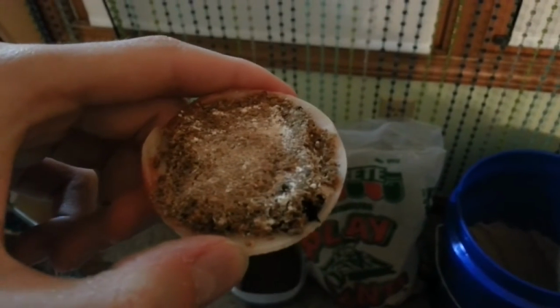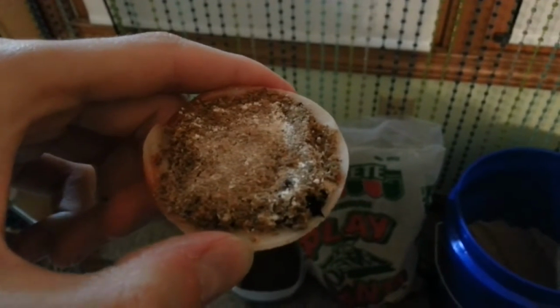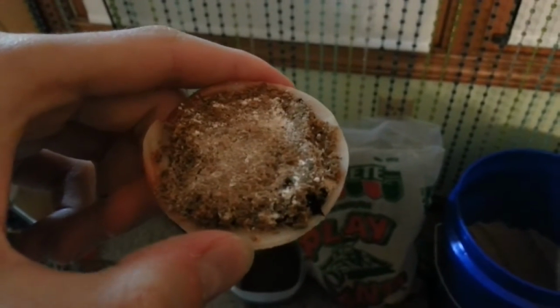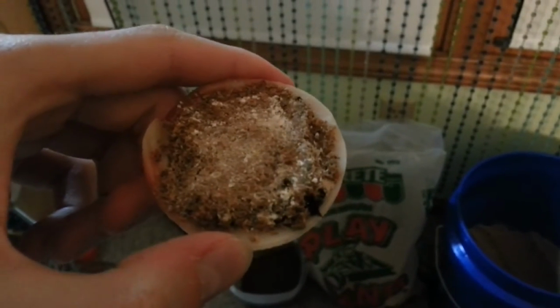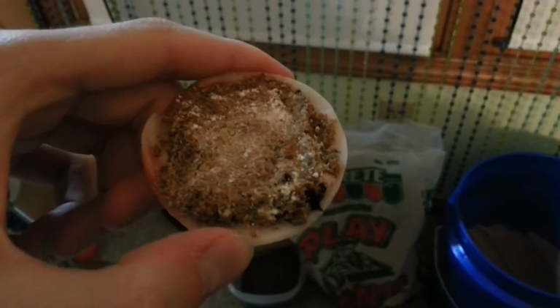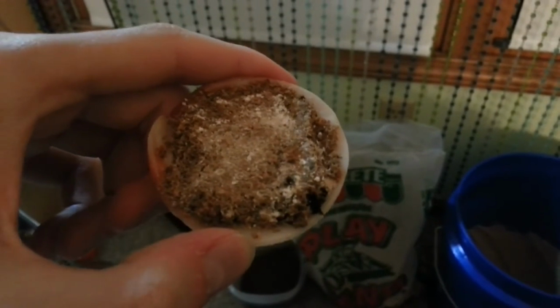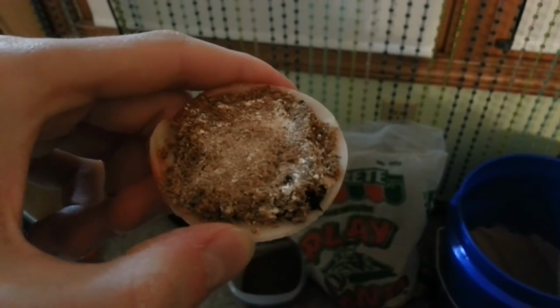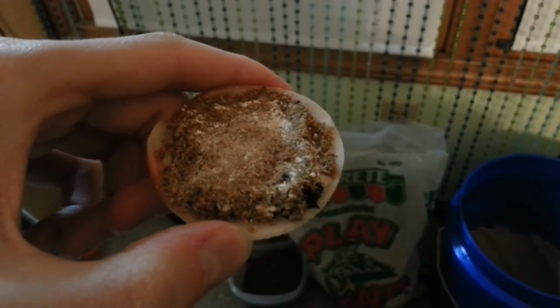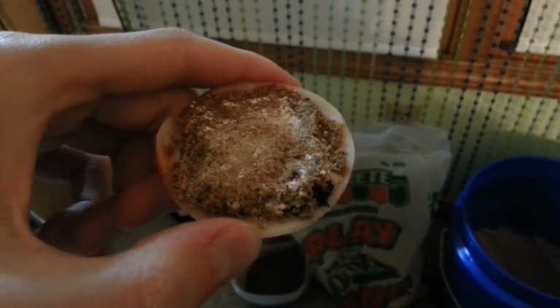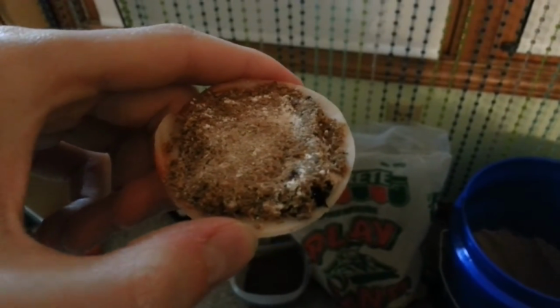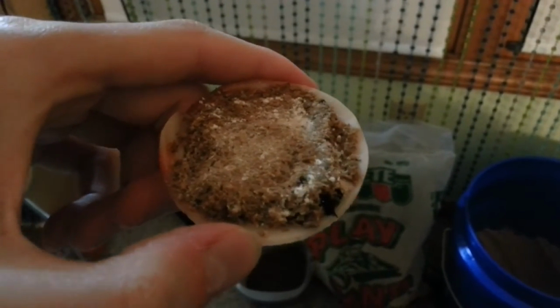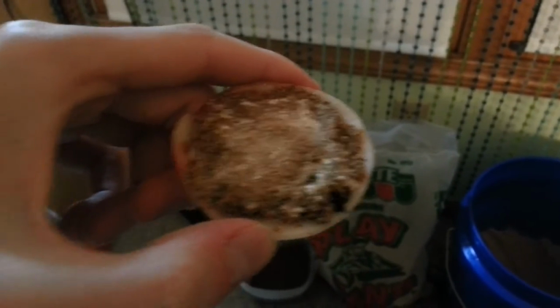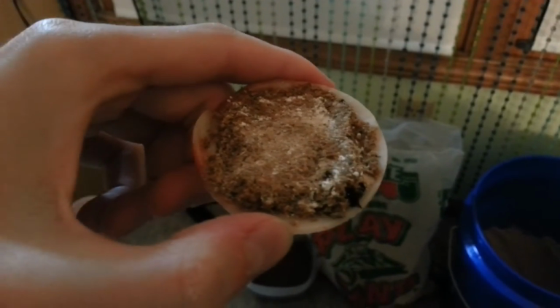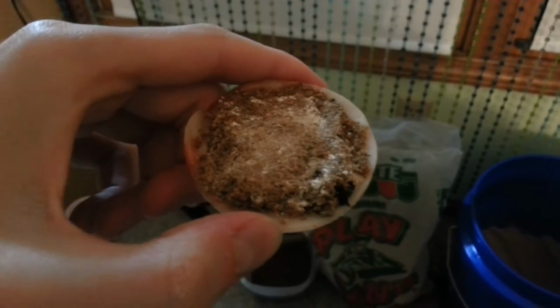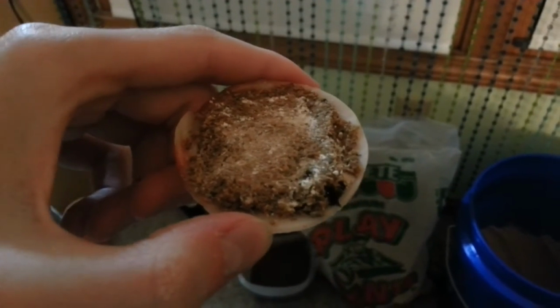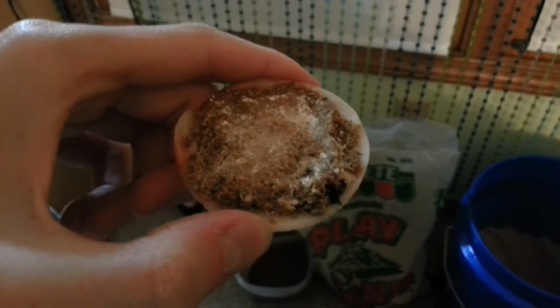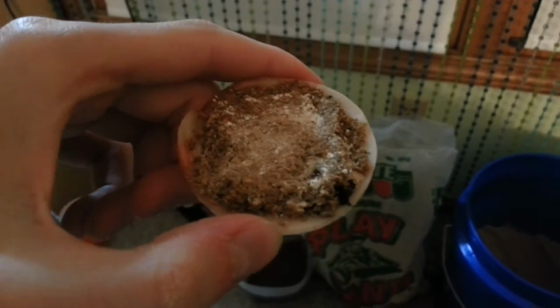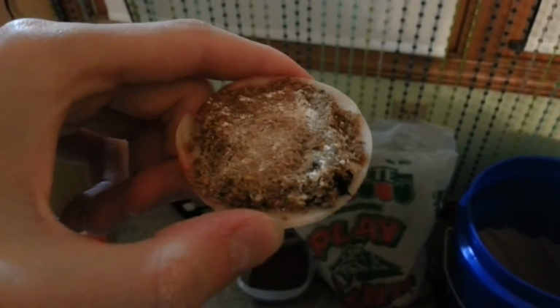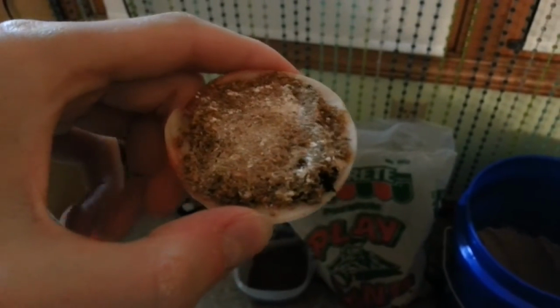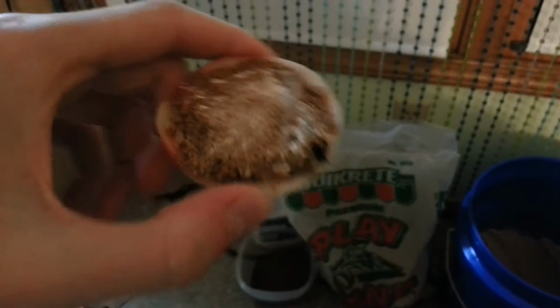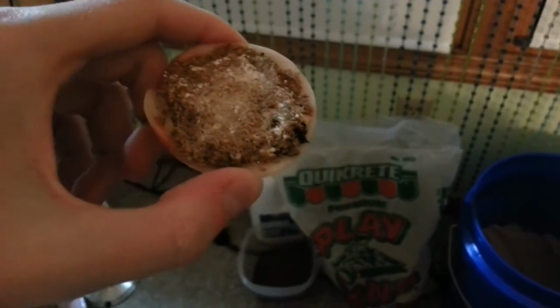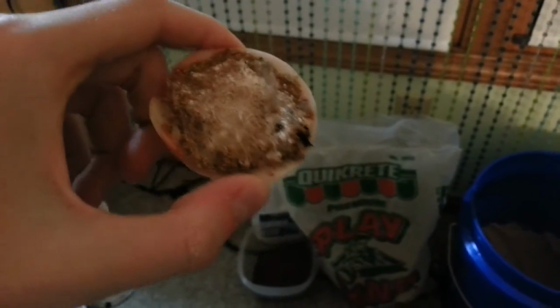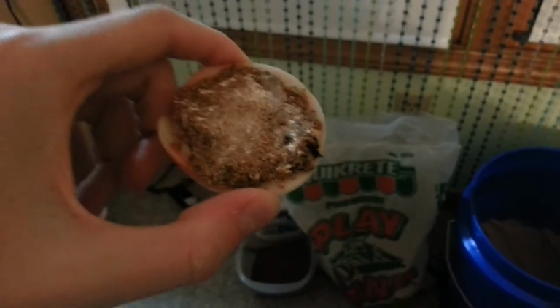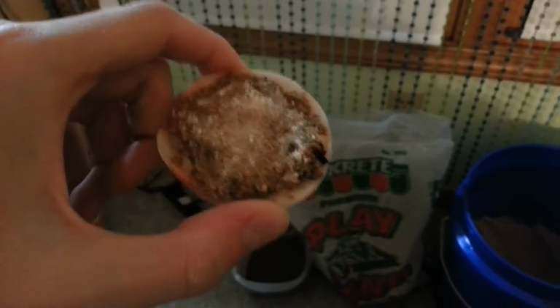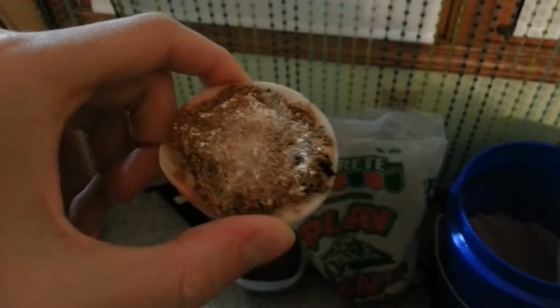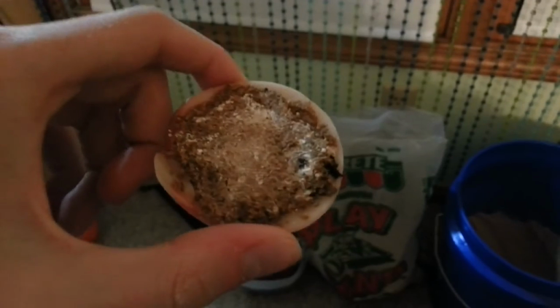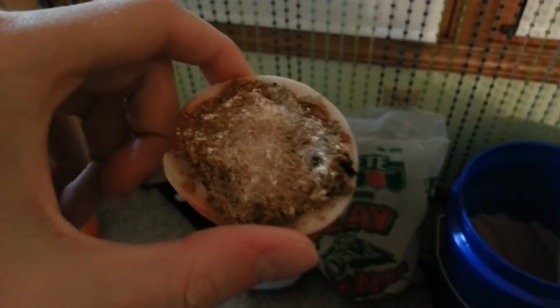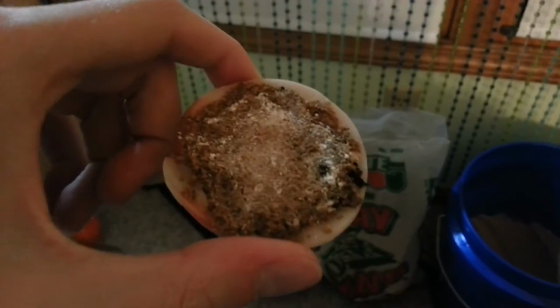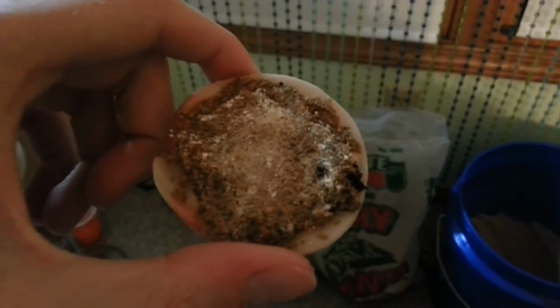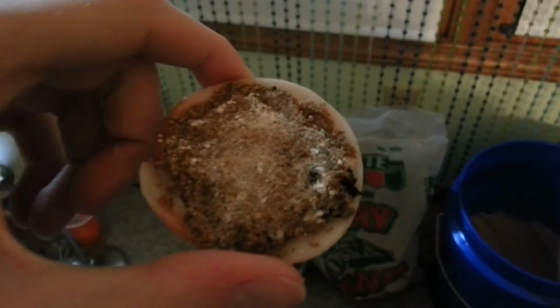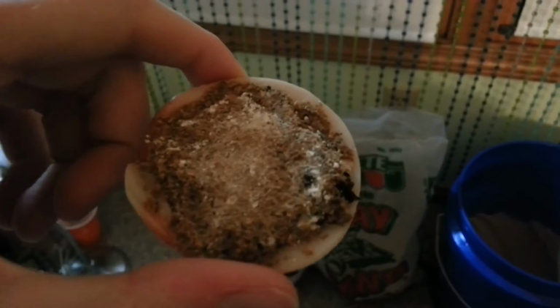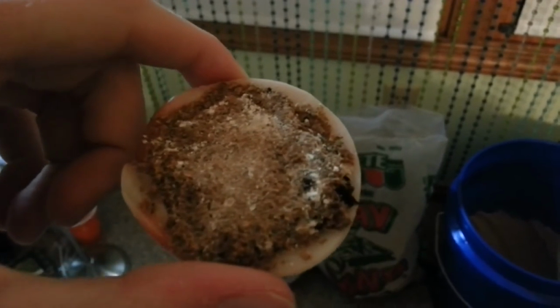Hey guys, Delphine here. Today I'm going to be feeding my hermit crabs and I'm just going to try and get a quick video for you guys.